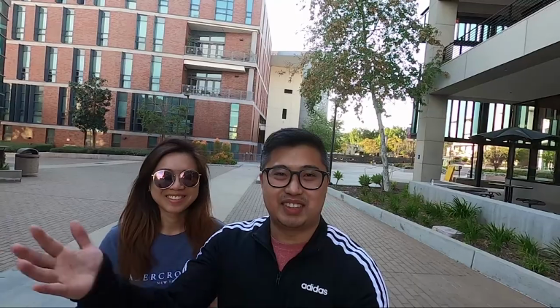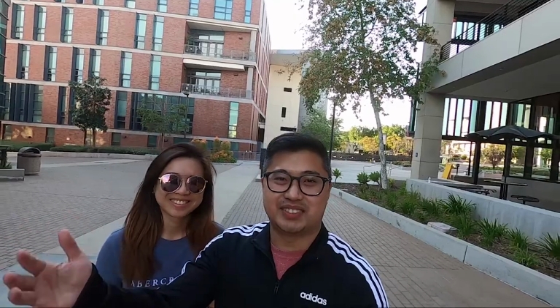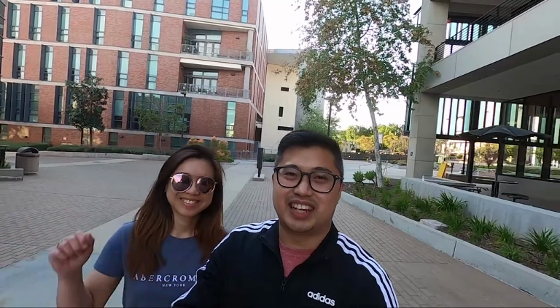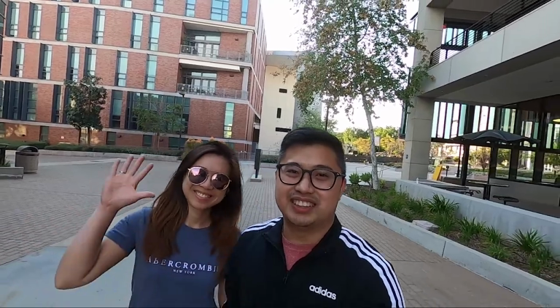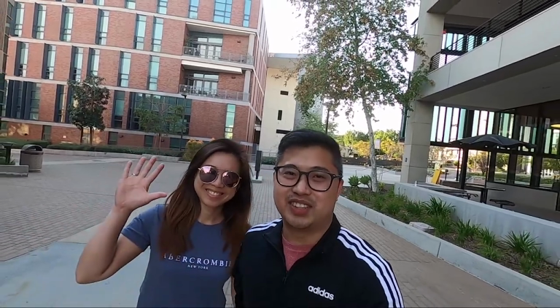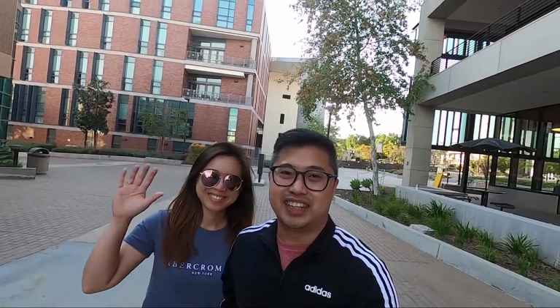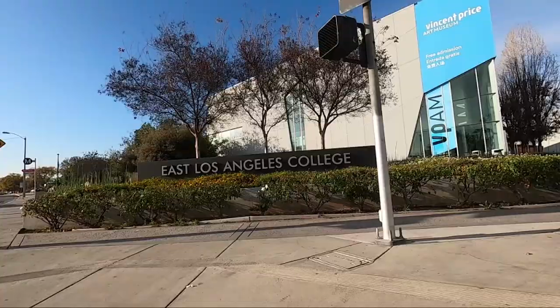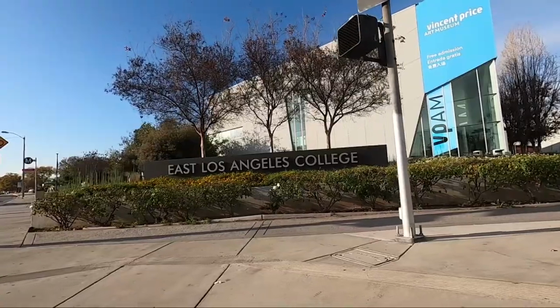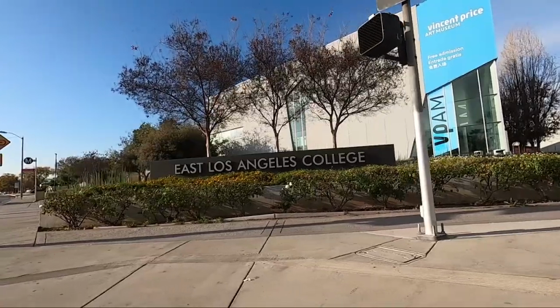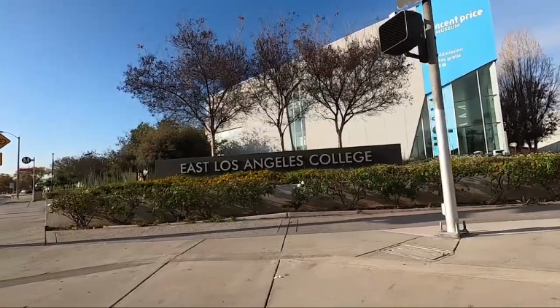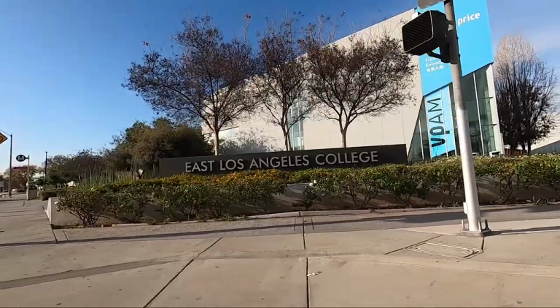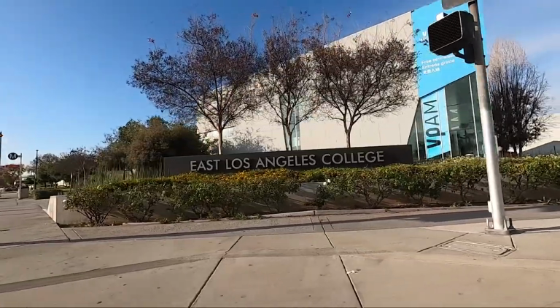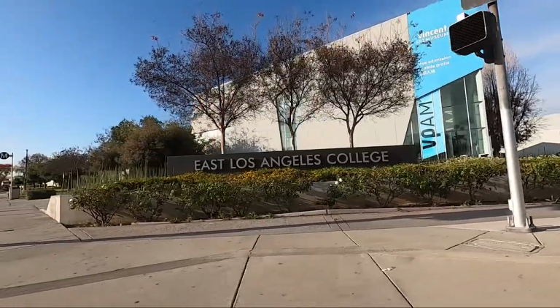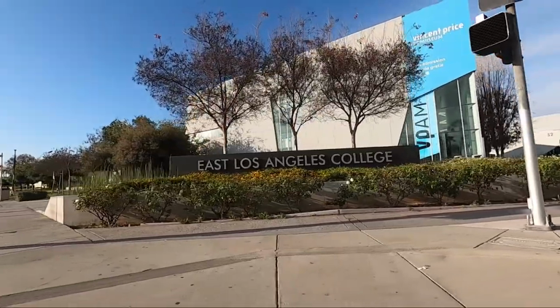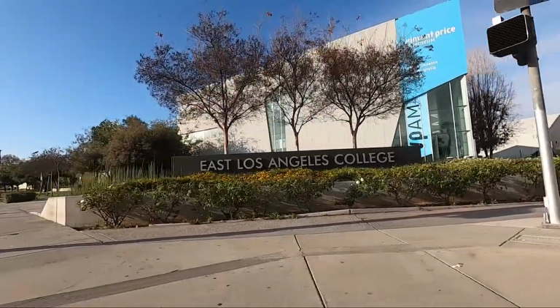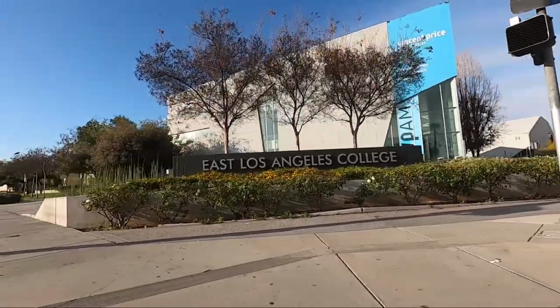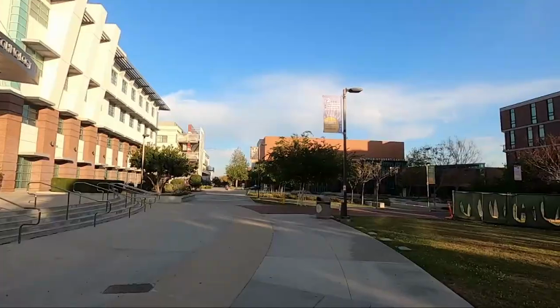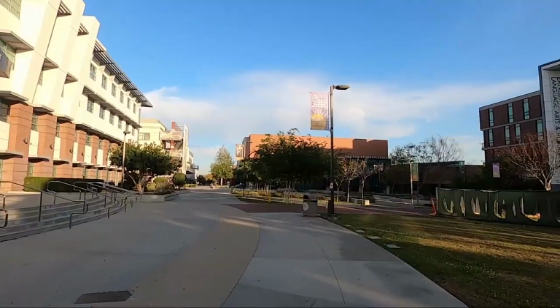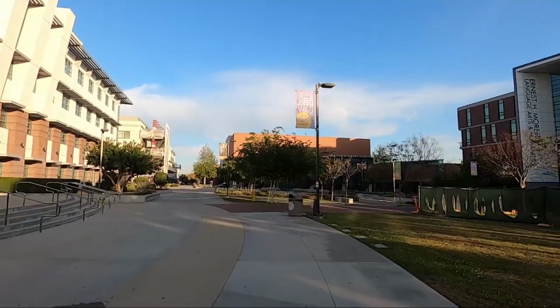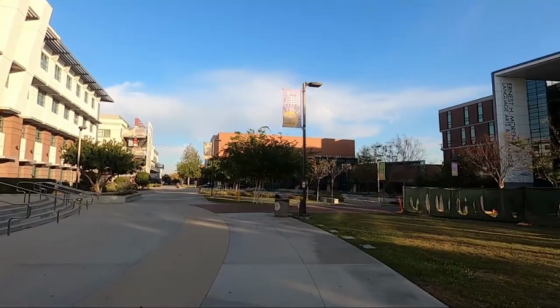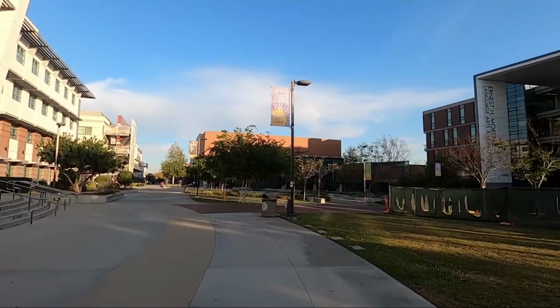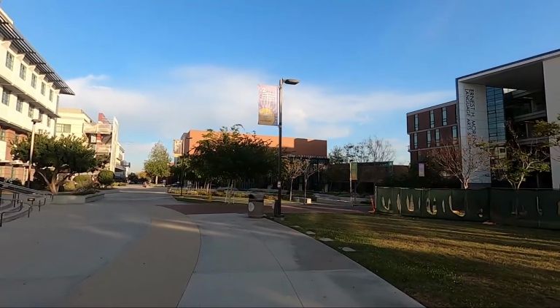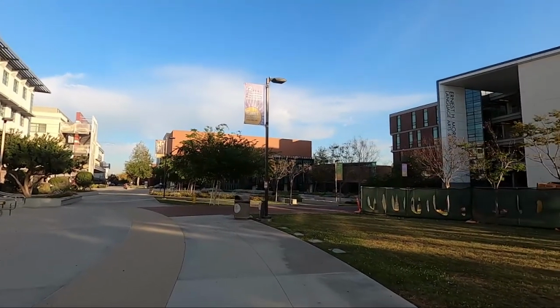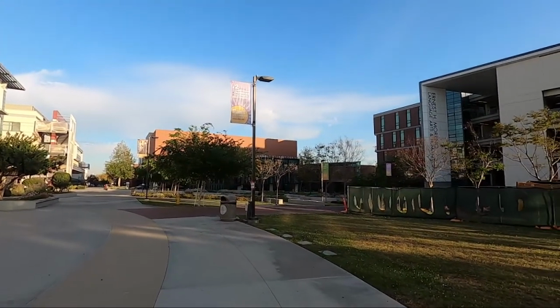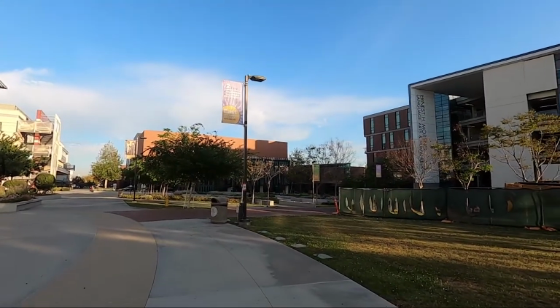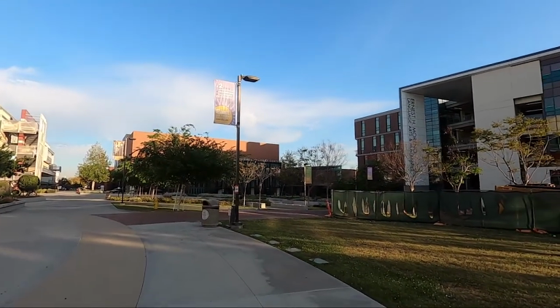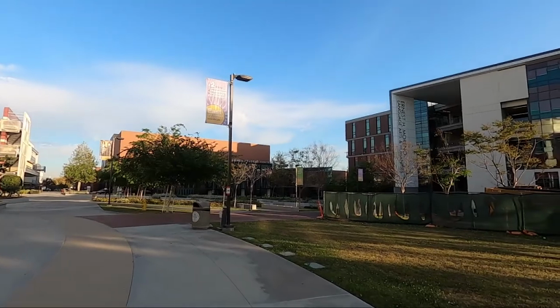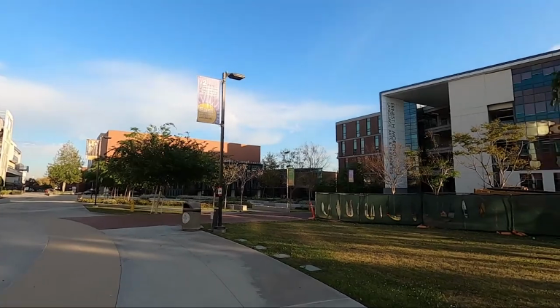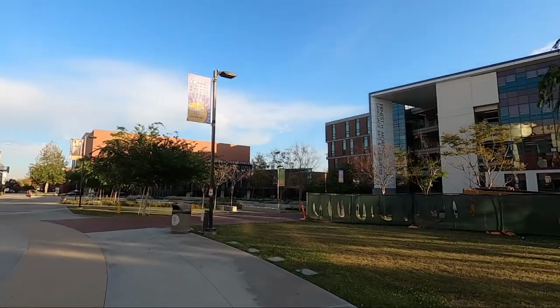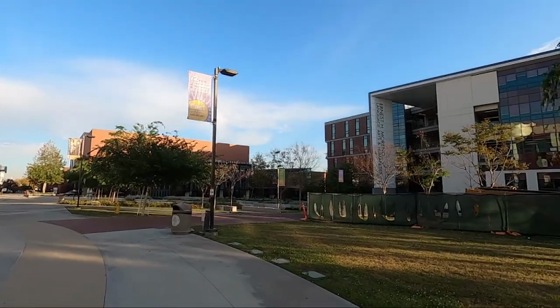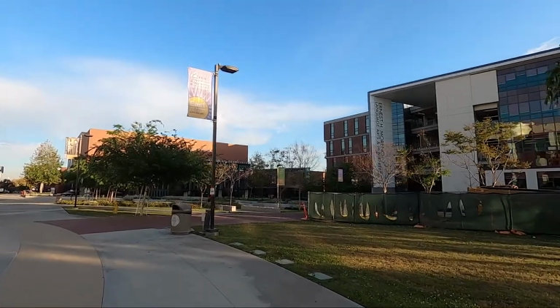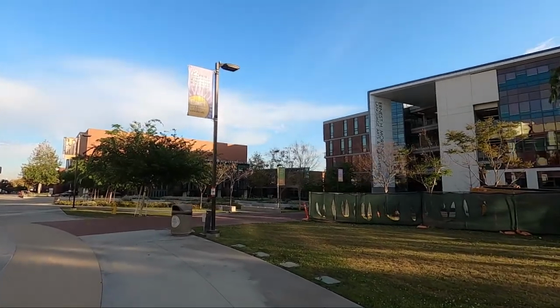Hey, what's up guys? Today we're at ELAC and we're going to take a look around the school, show you guys the buildings and see what they got here.